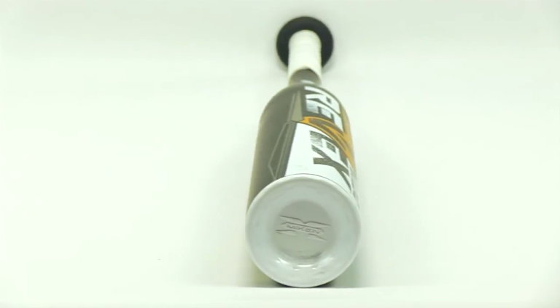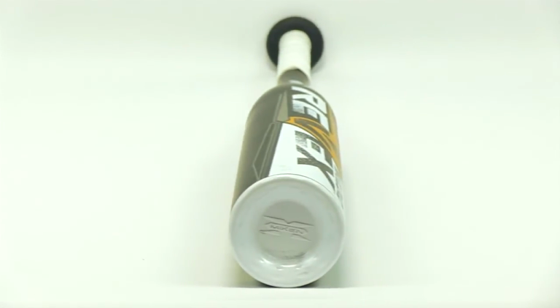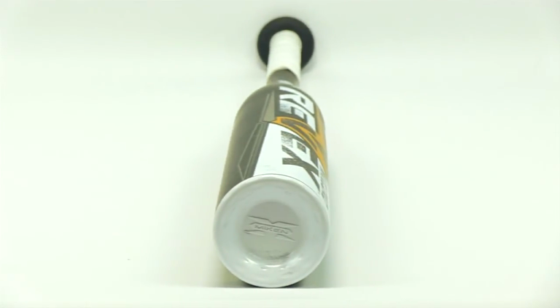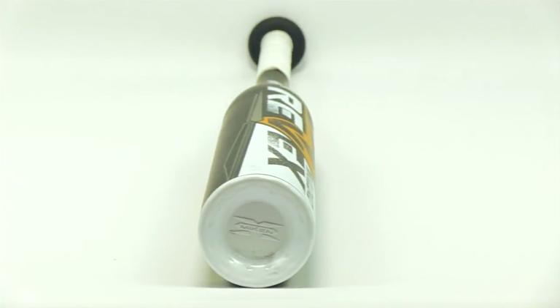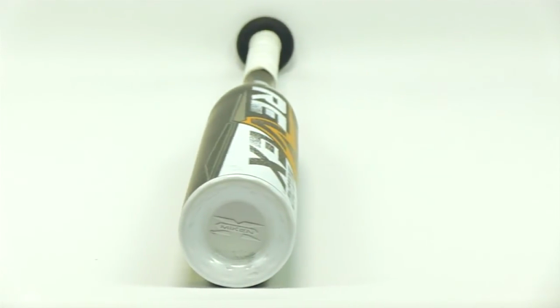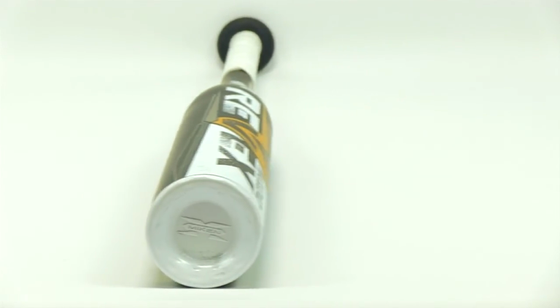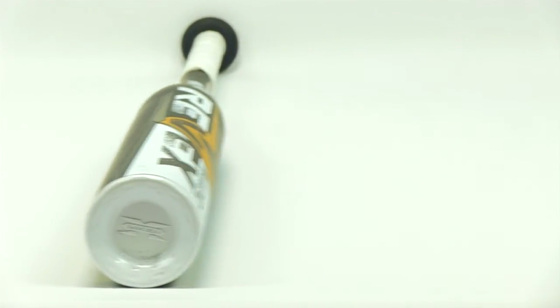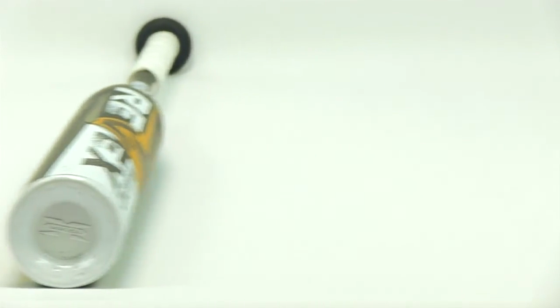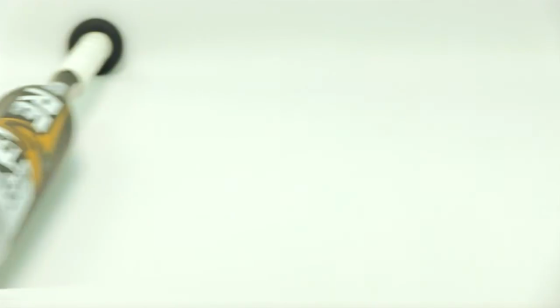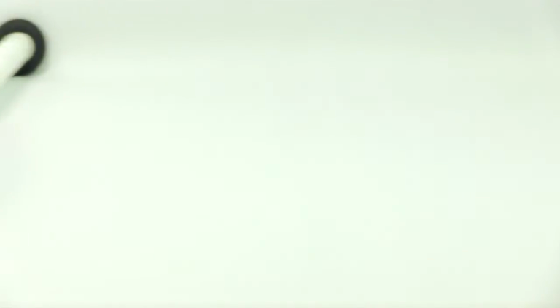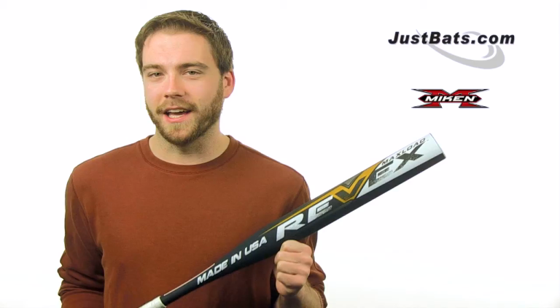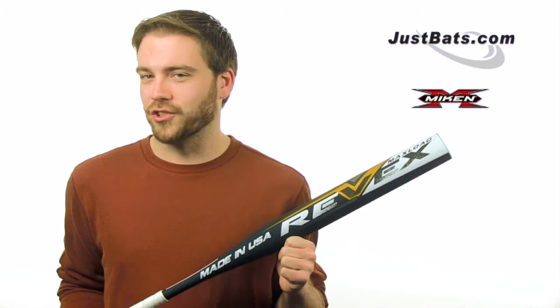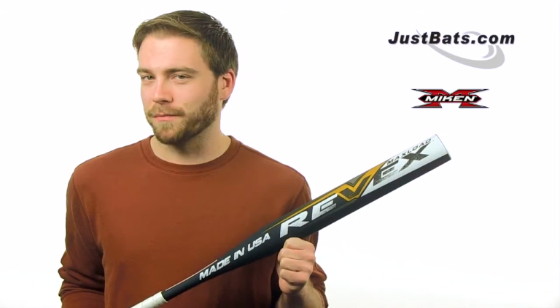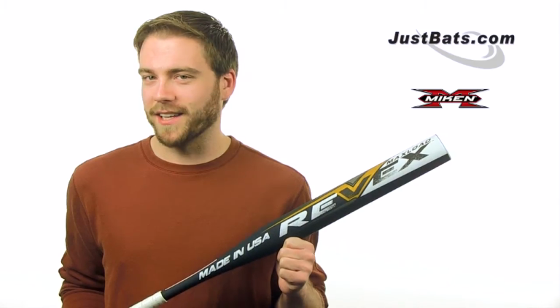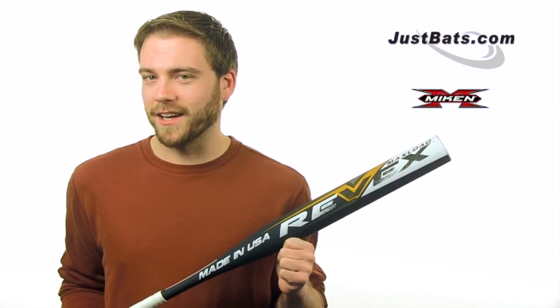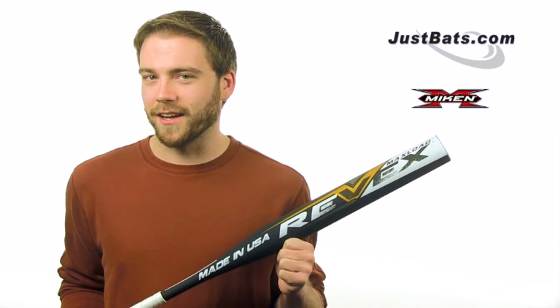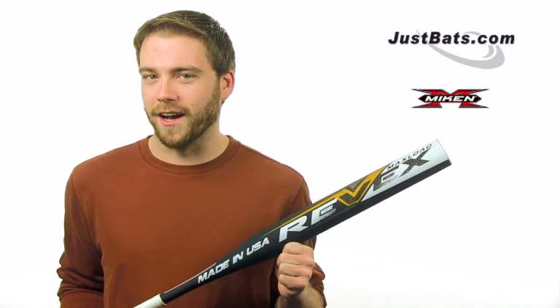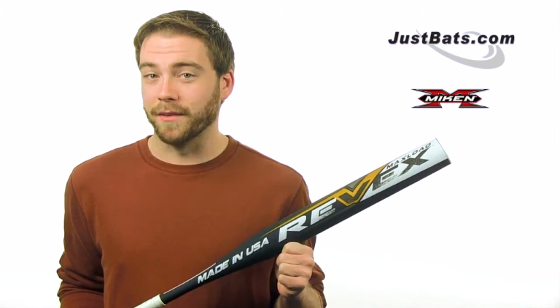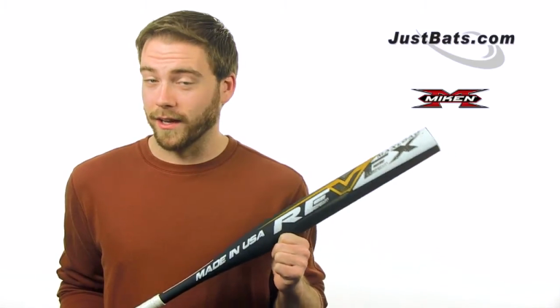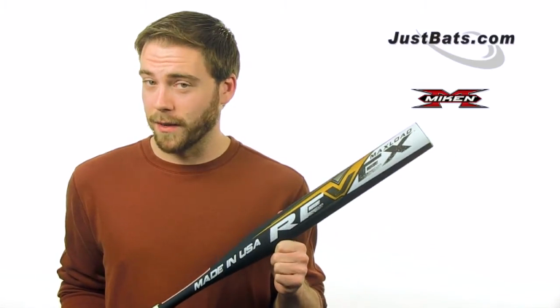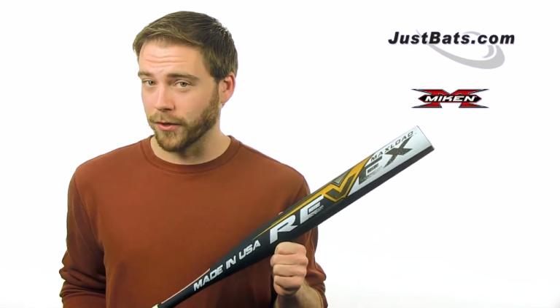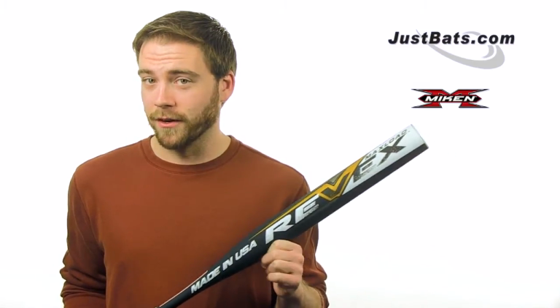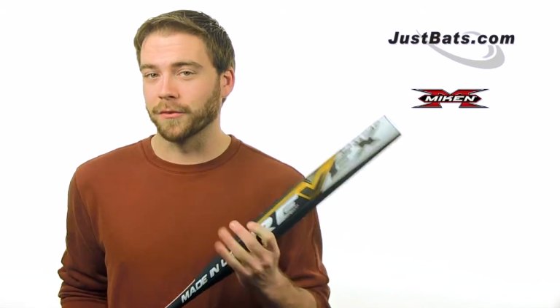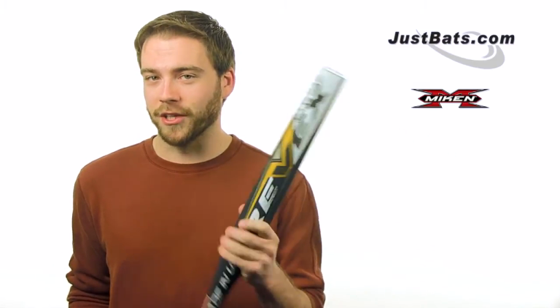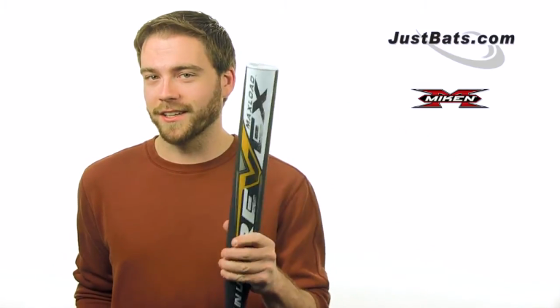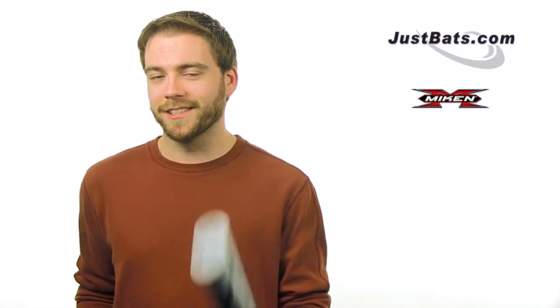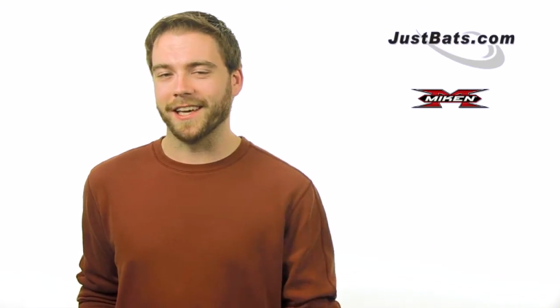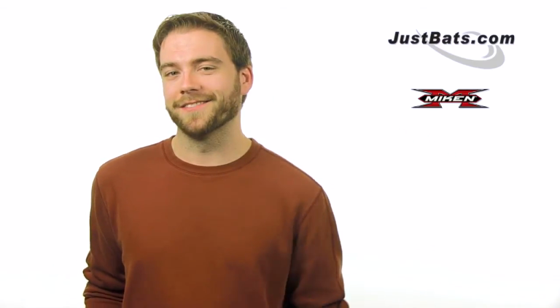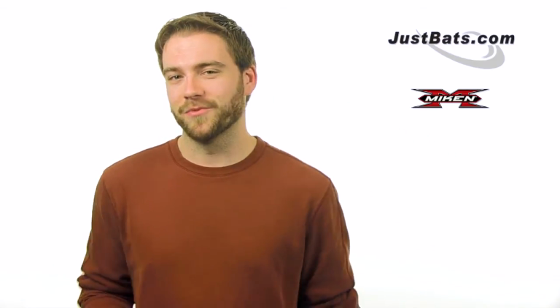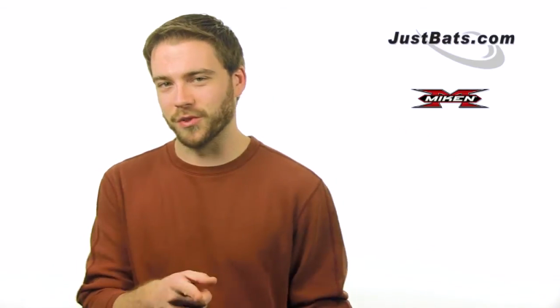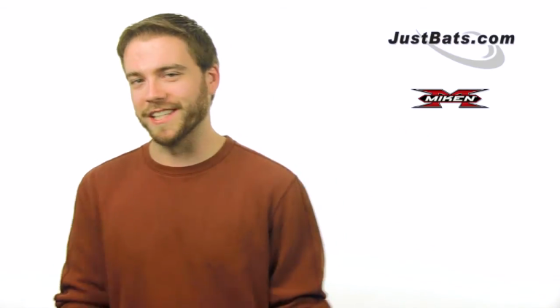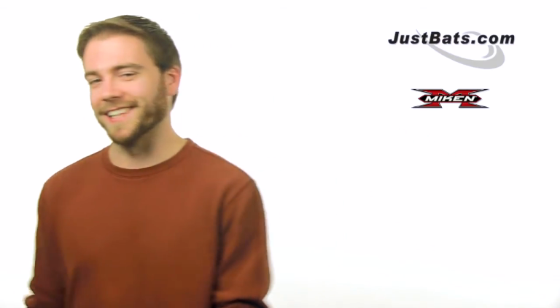Check it out with fast, free shipping at JustBats.com and remember, from click to hit. We'll see you guys.